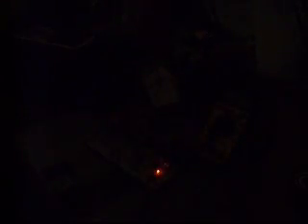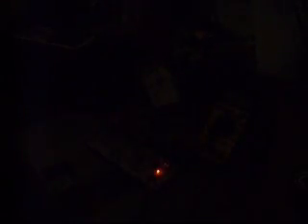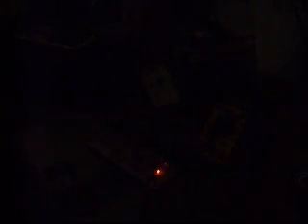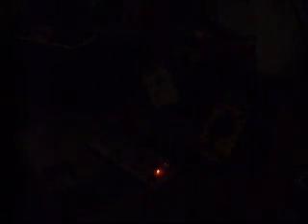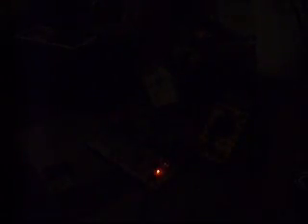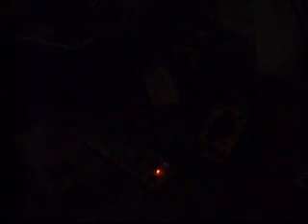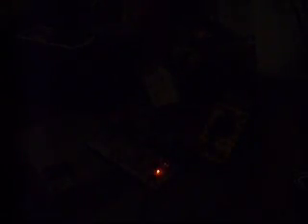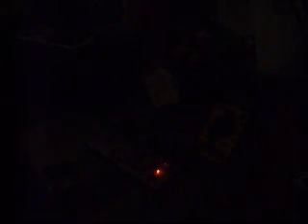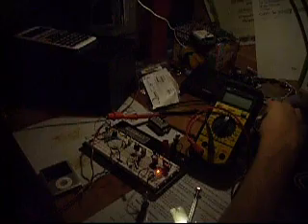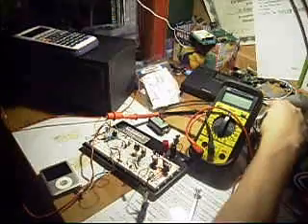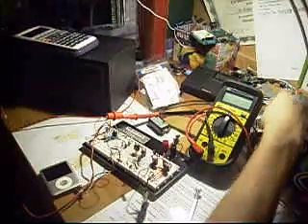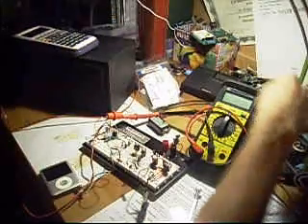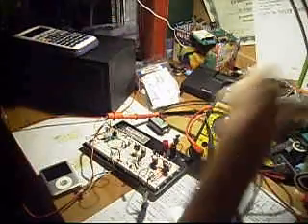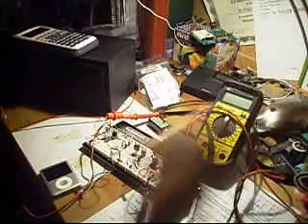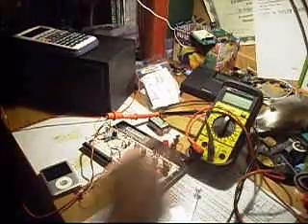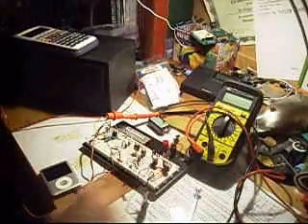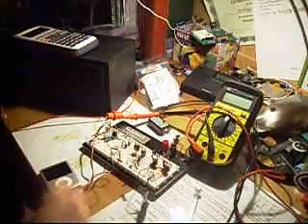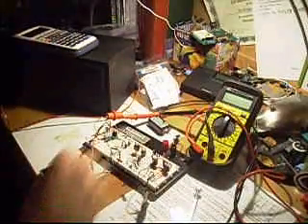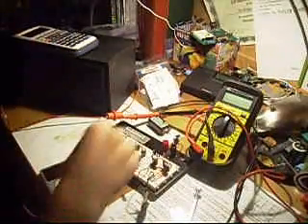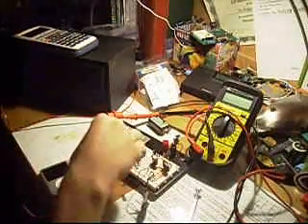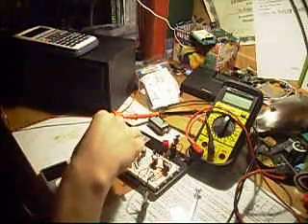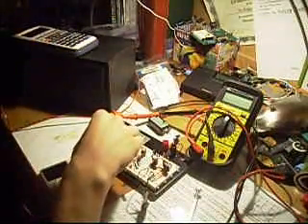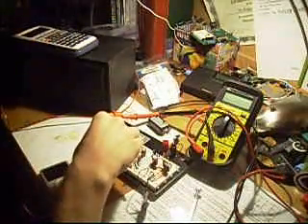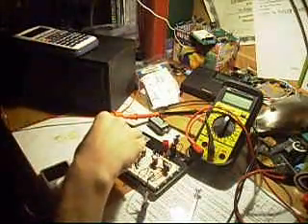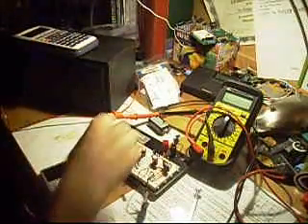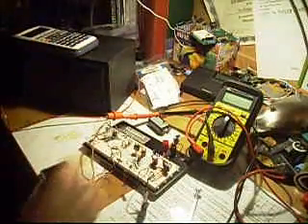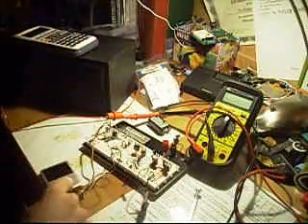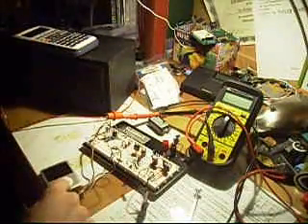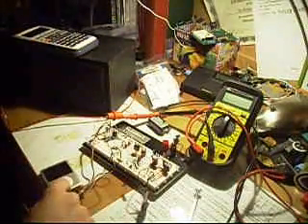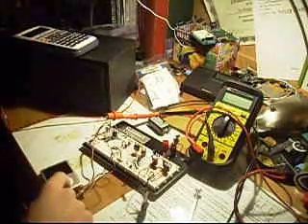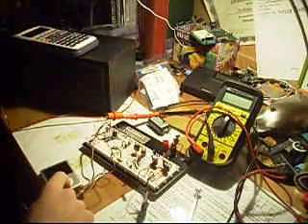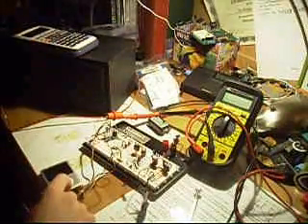Power LED. I'm going to go ahead and just play some music here.